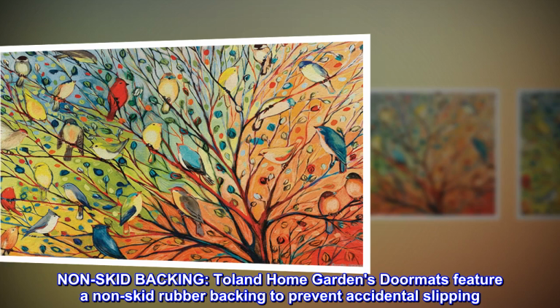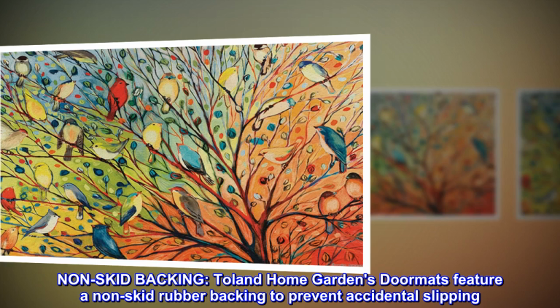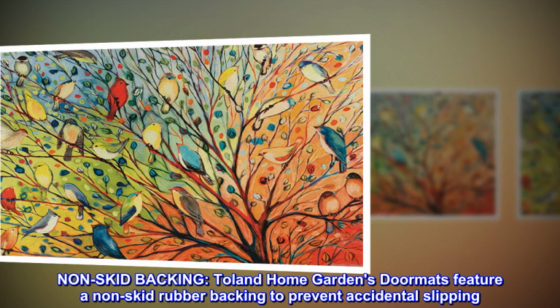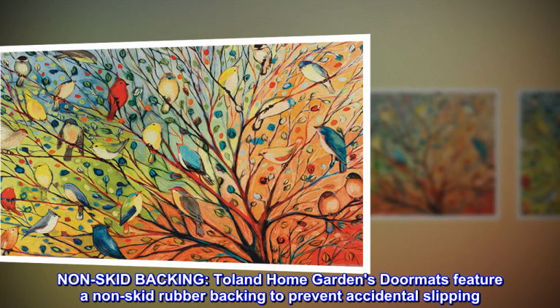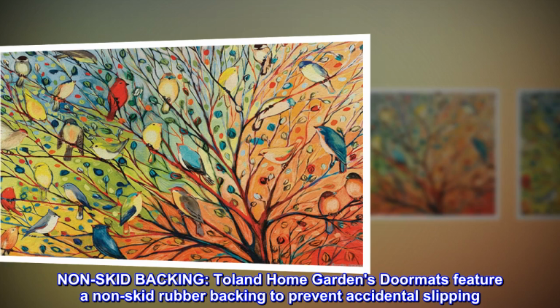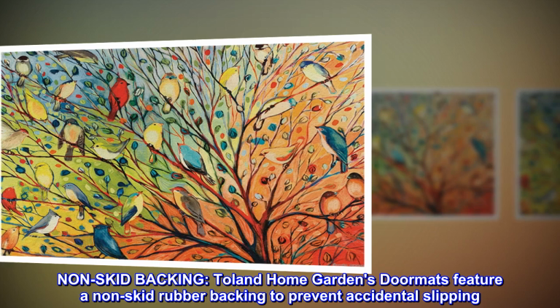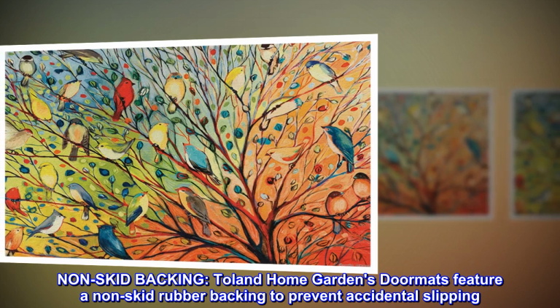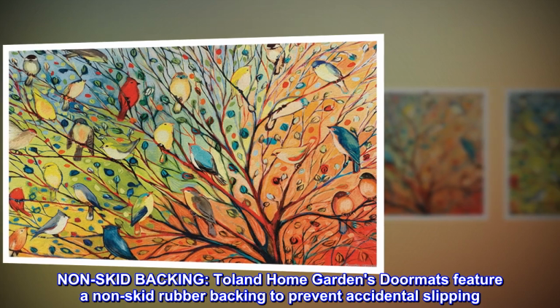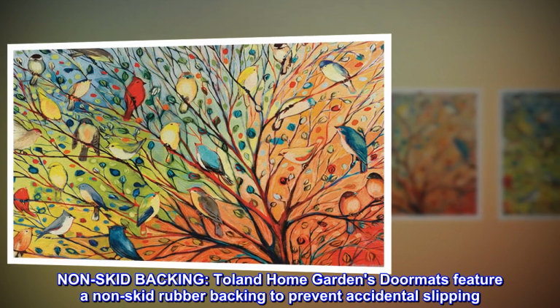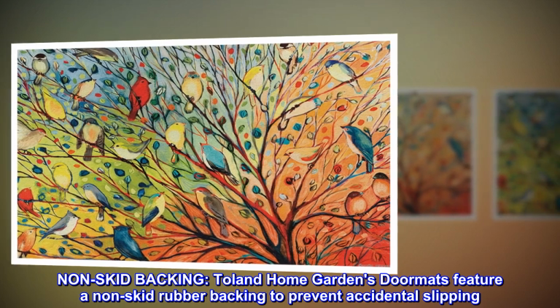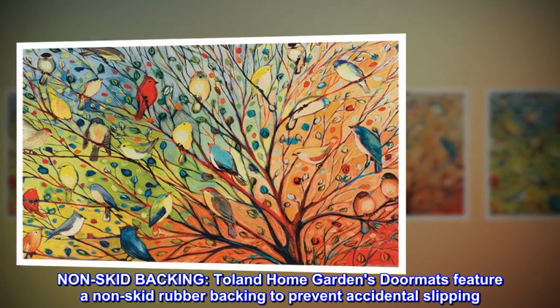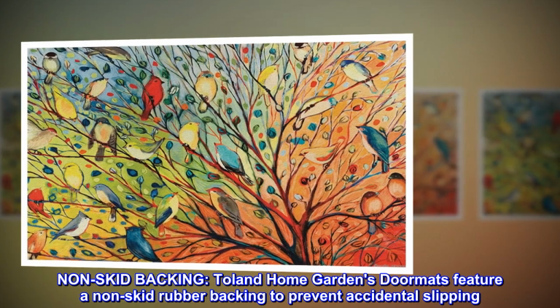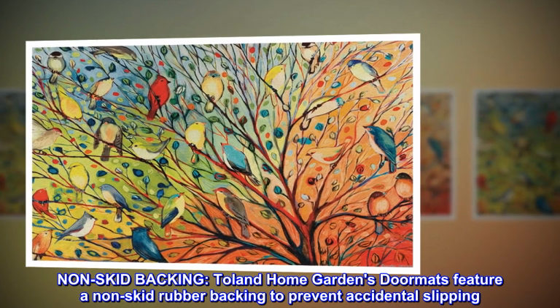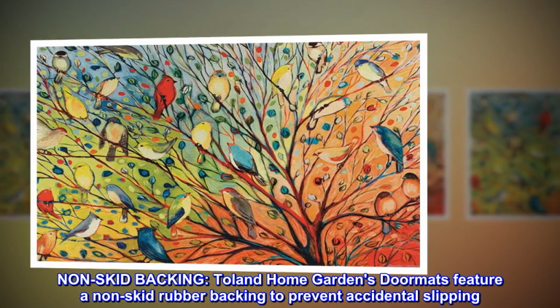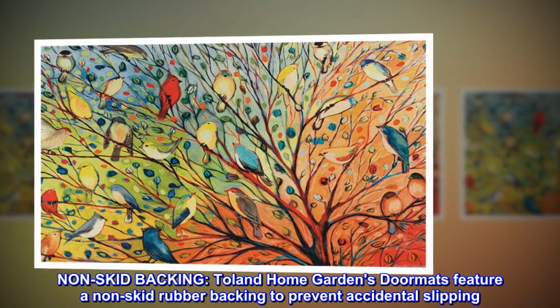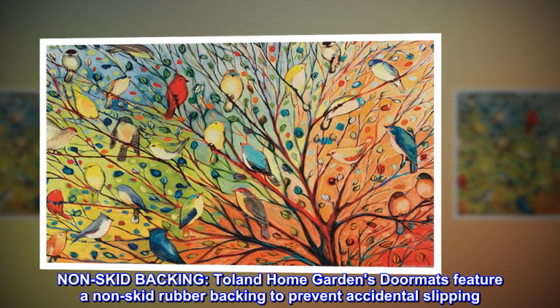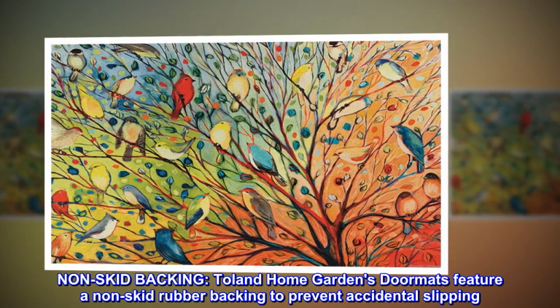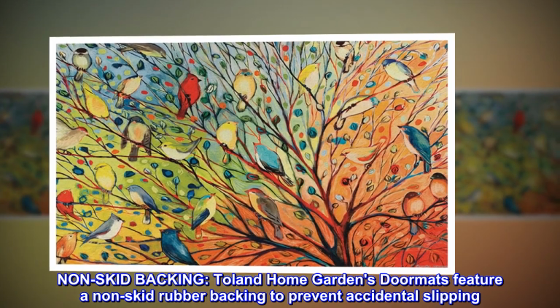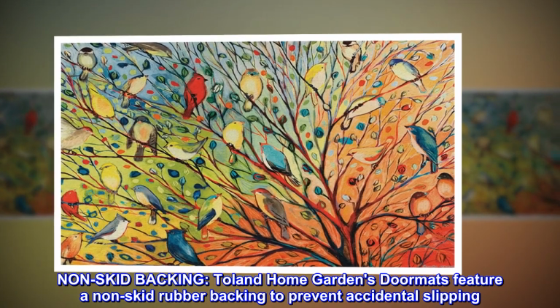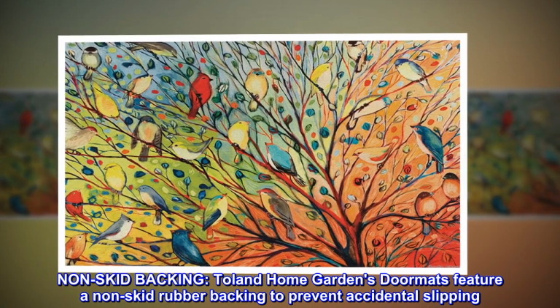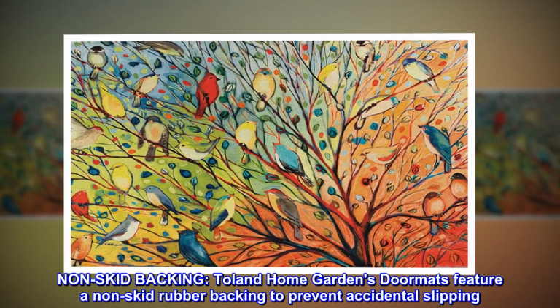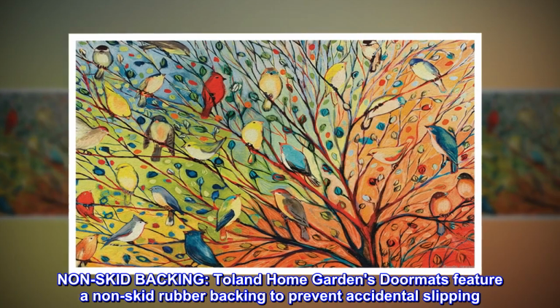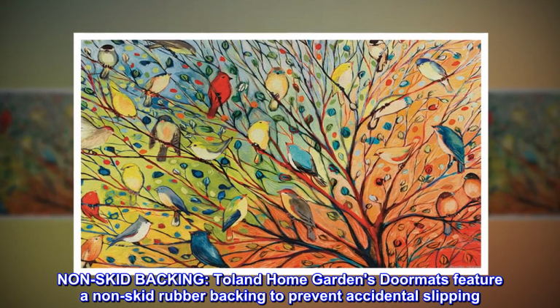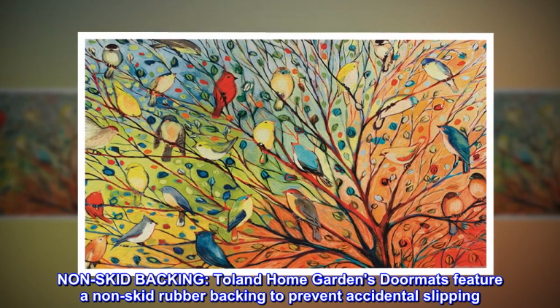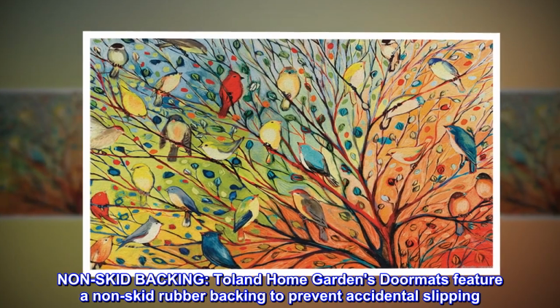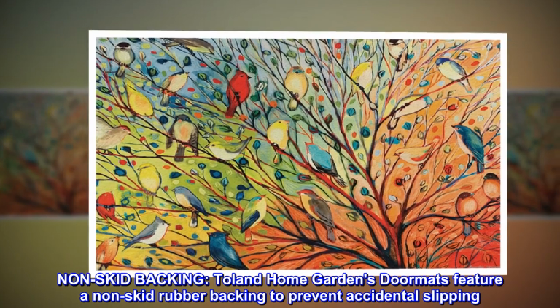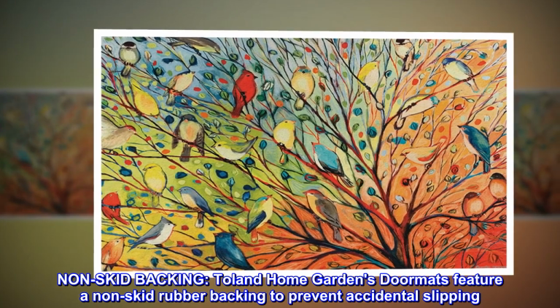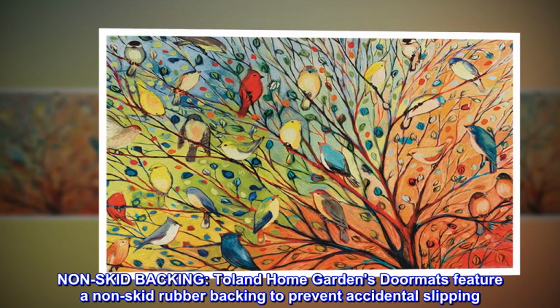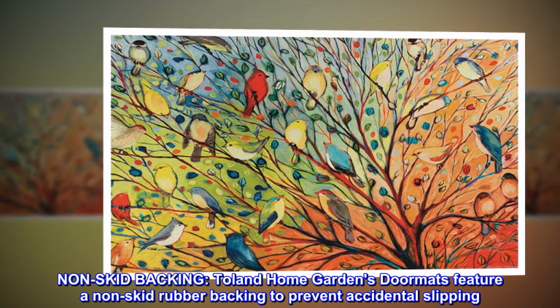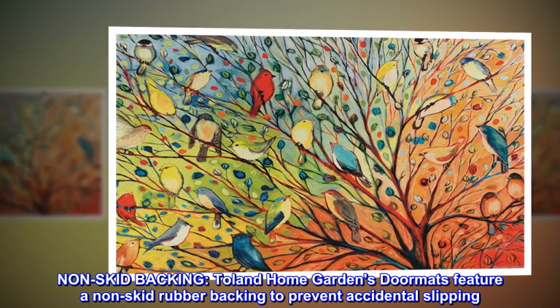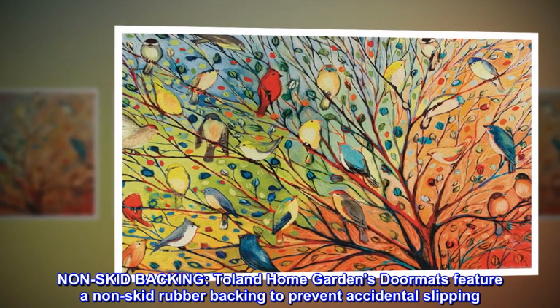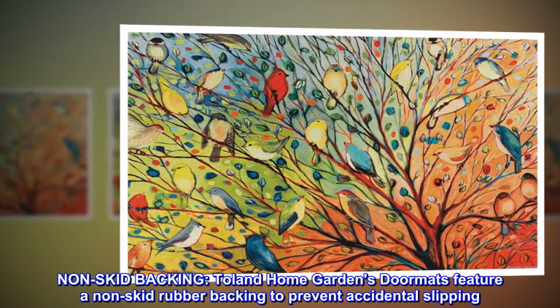Non-skid backing. Toland Home Gardens doormats feature a non-skid rubber backing to prevent accidental slipping.